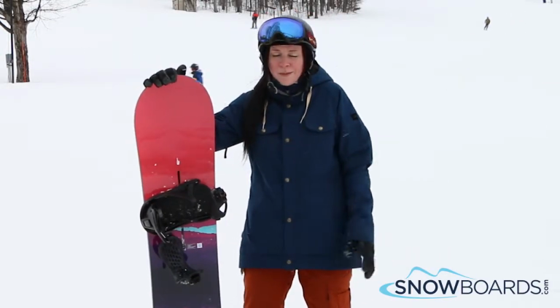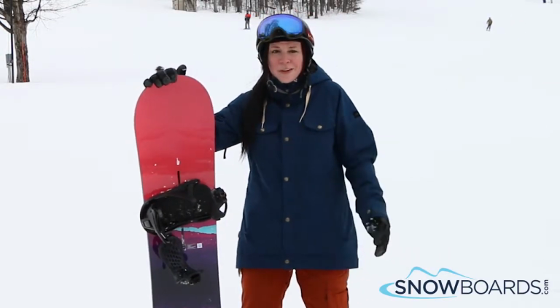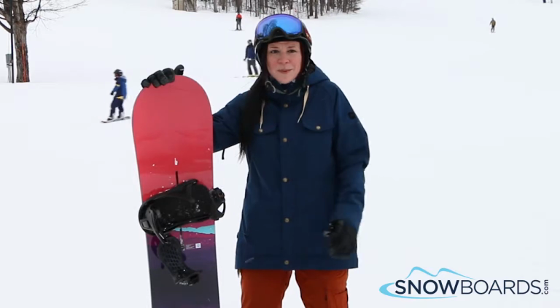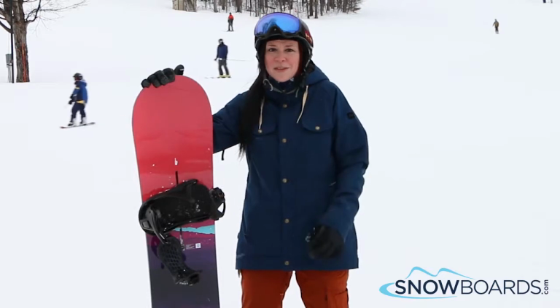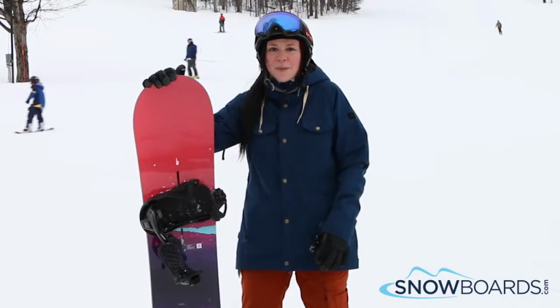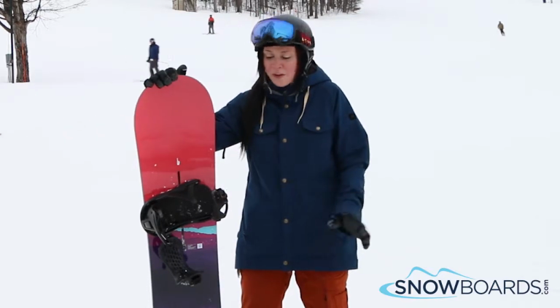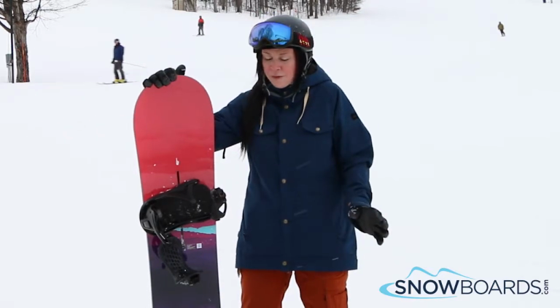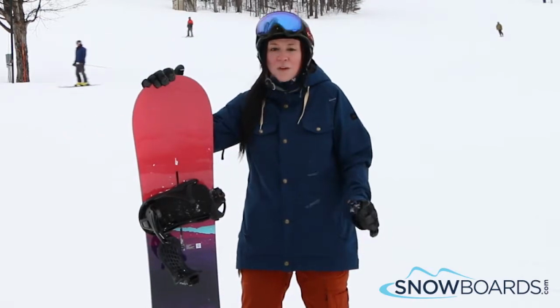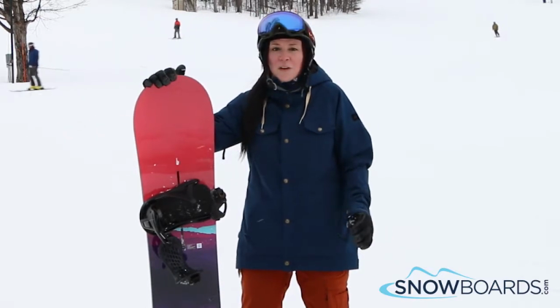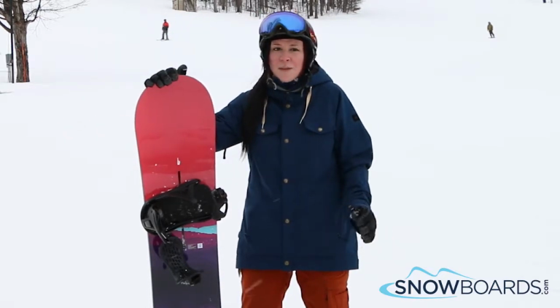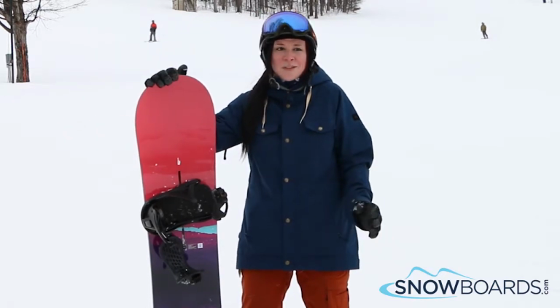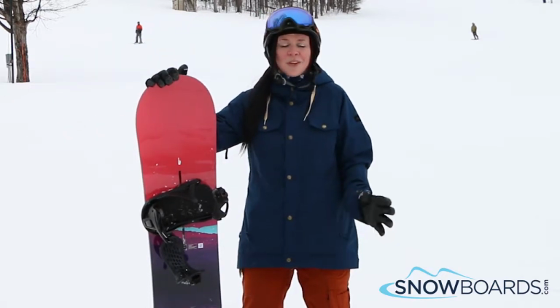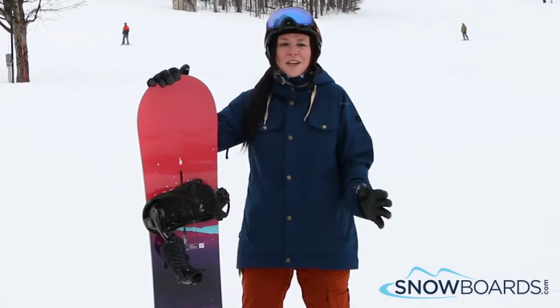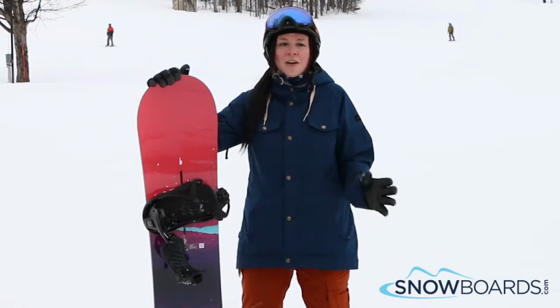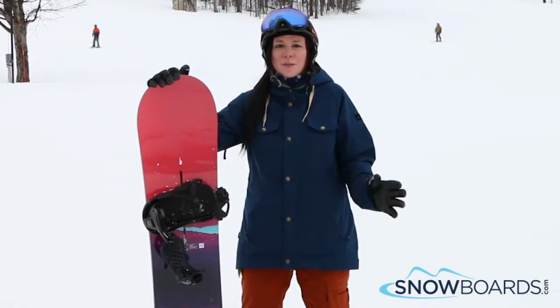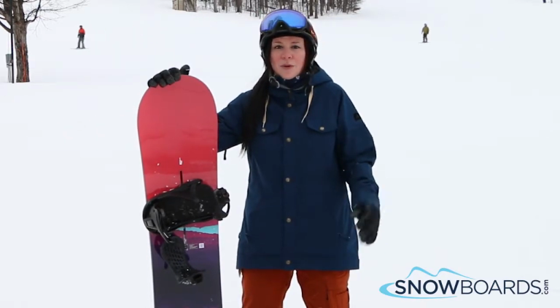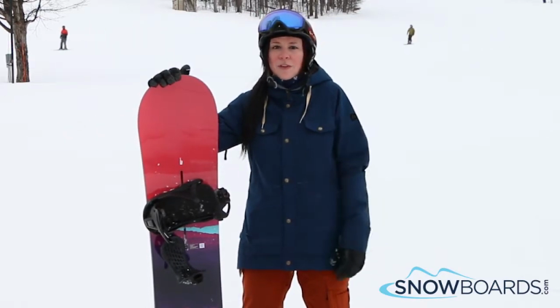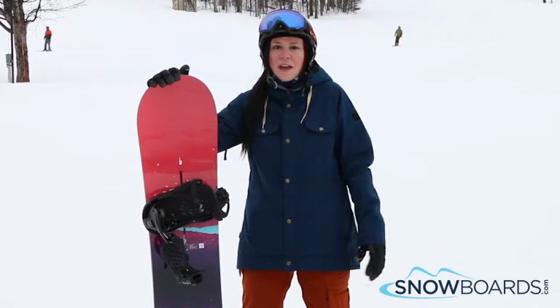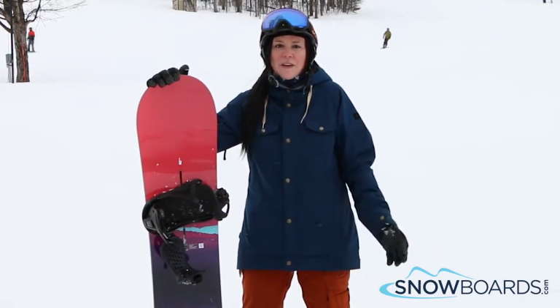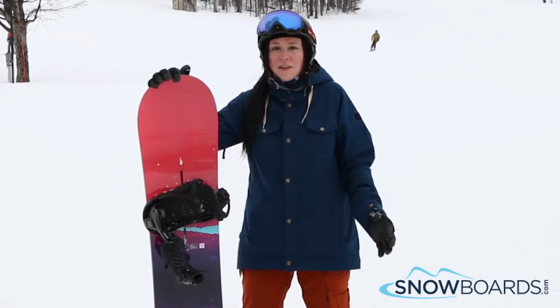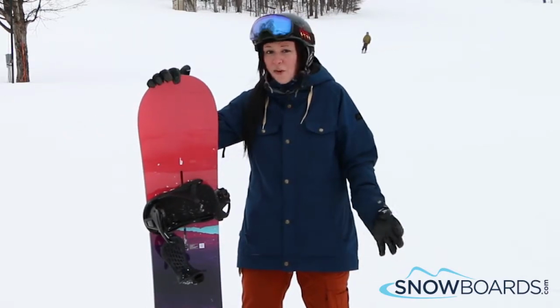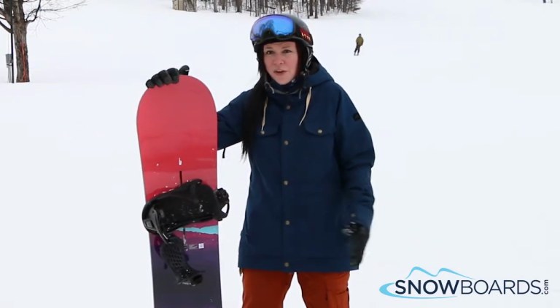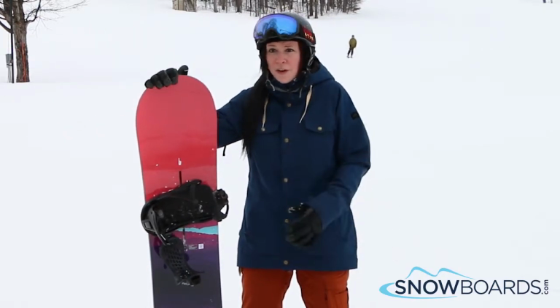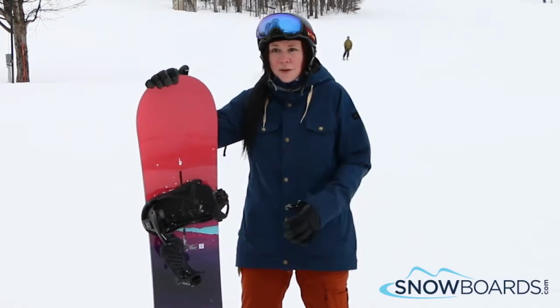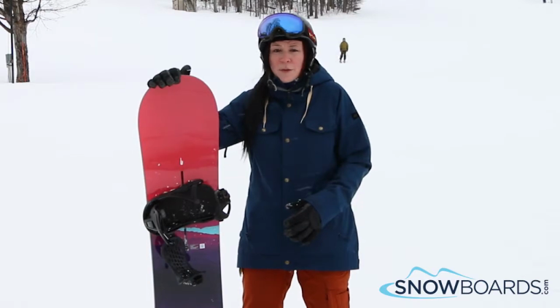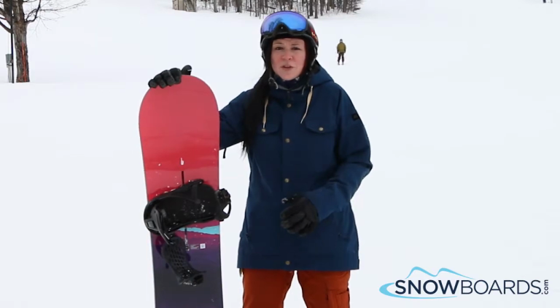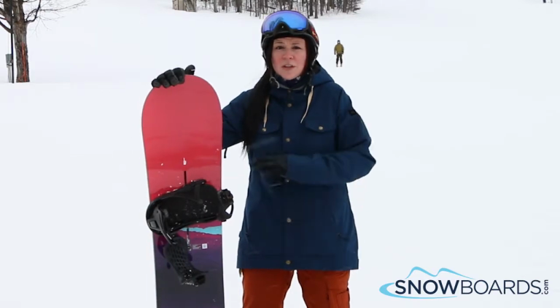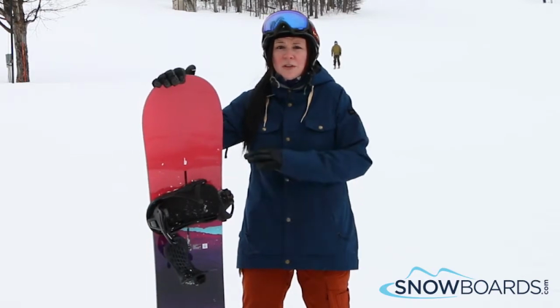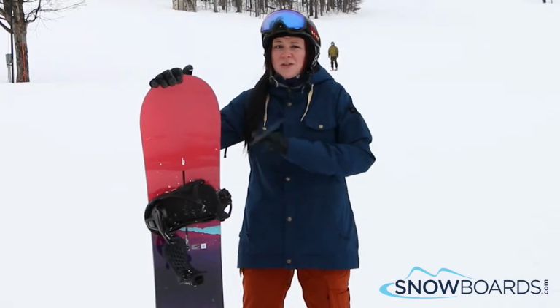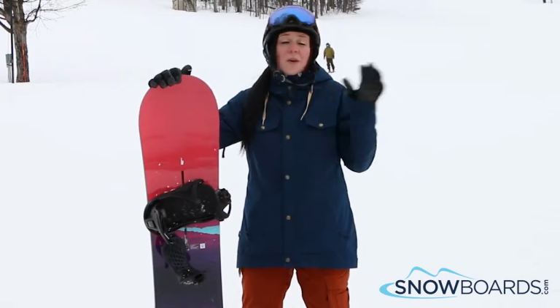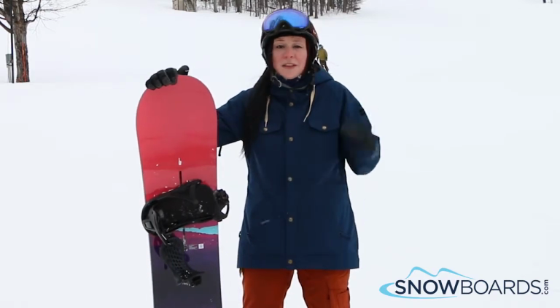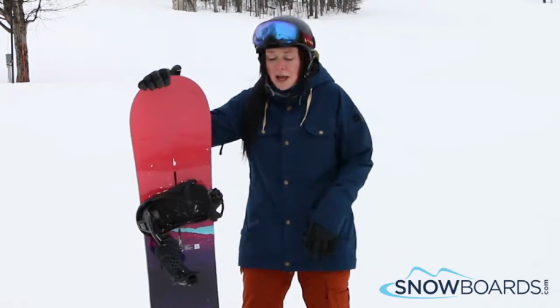The Feel Good has been a staple on the line for a long time. It's a really awesome board for that advanced level girl looking for a board she can do anything on.